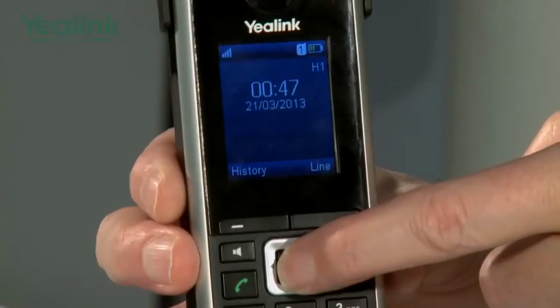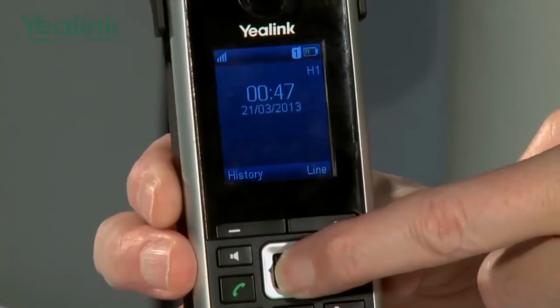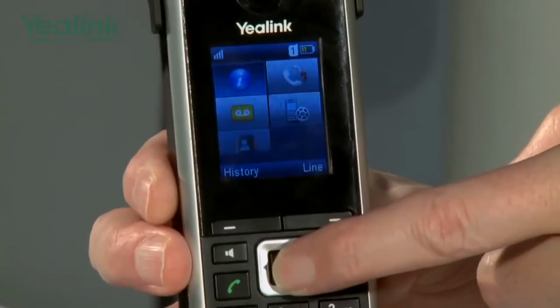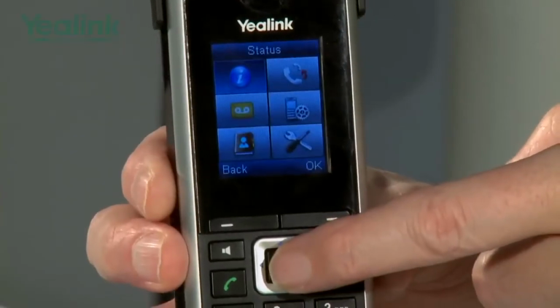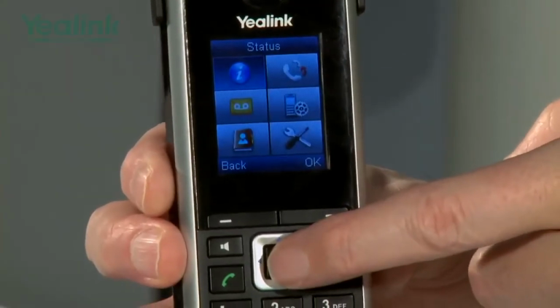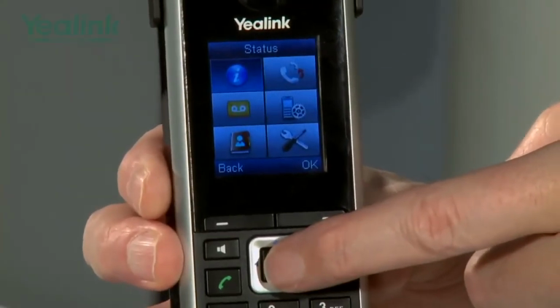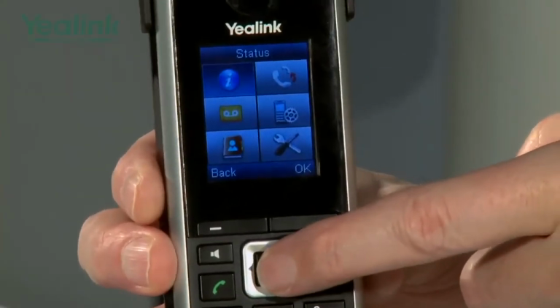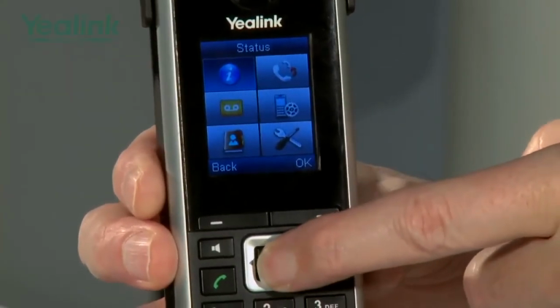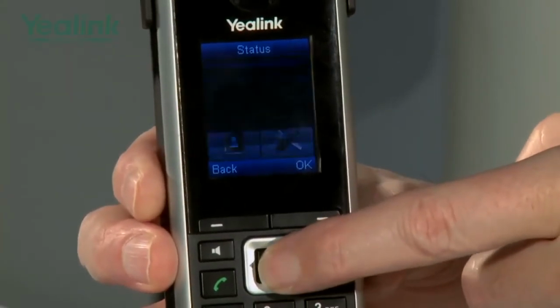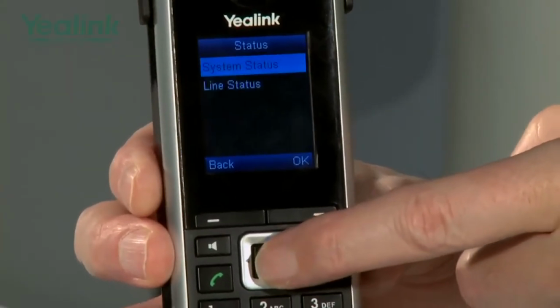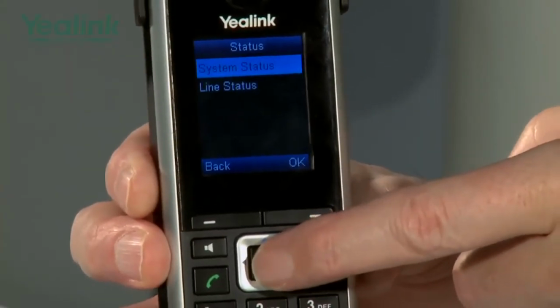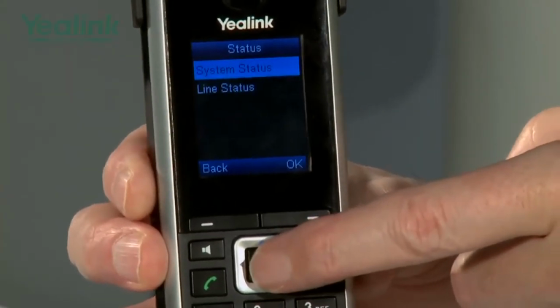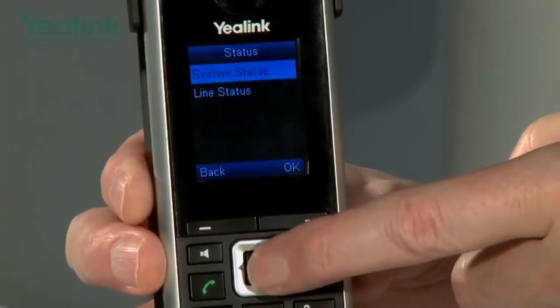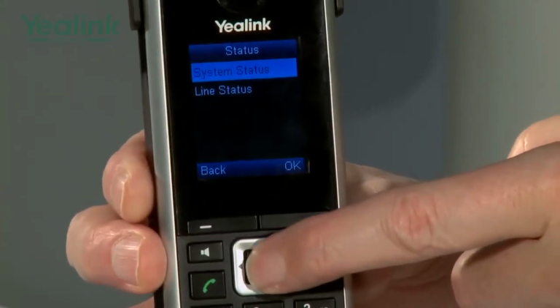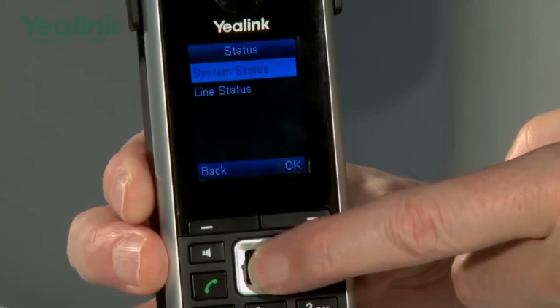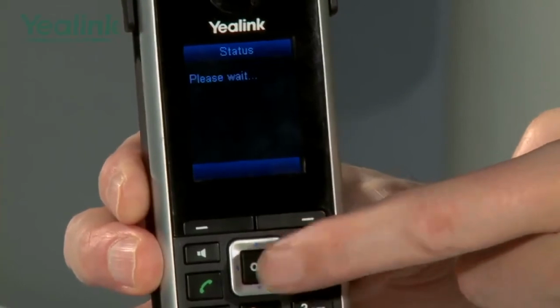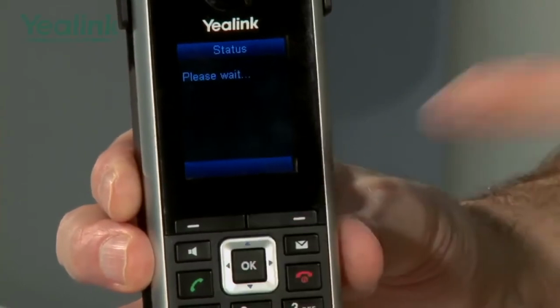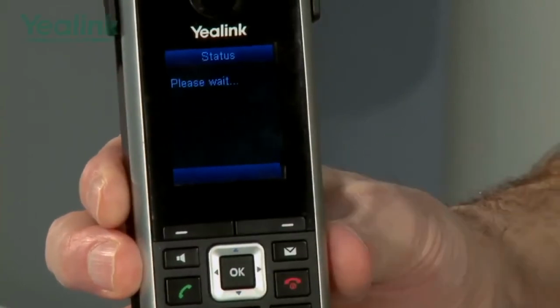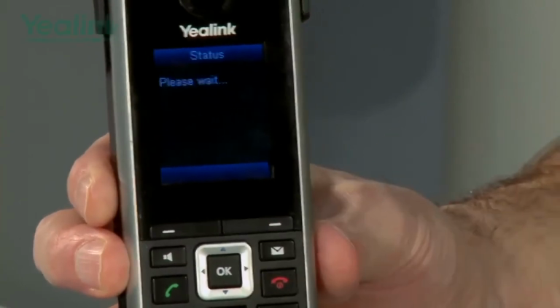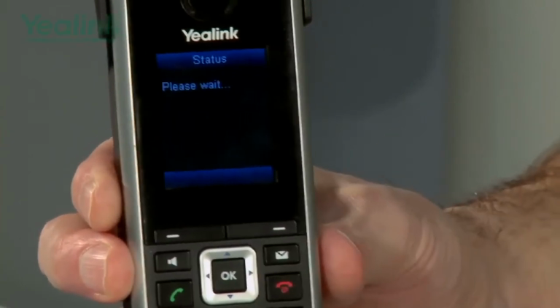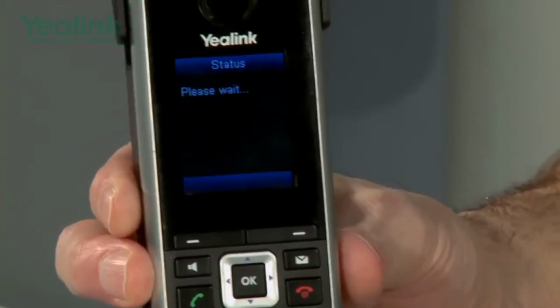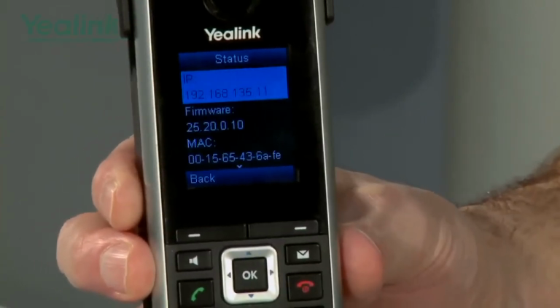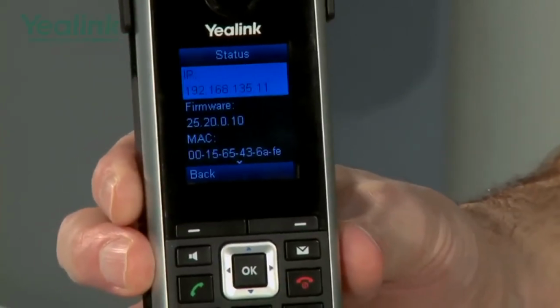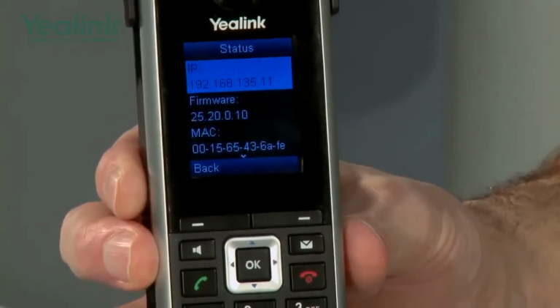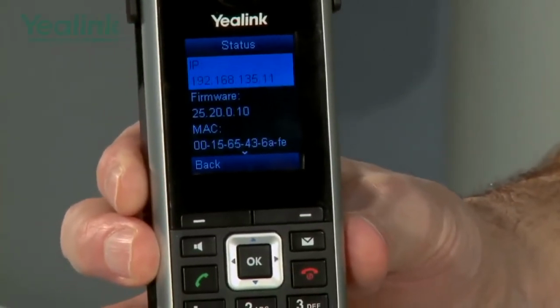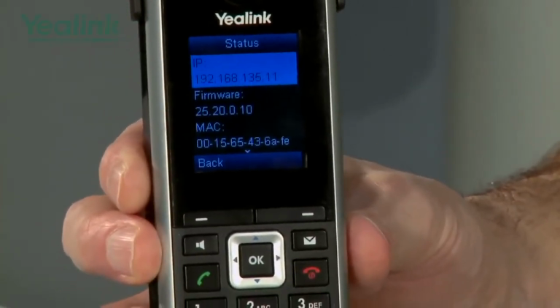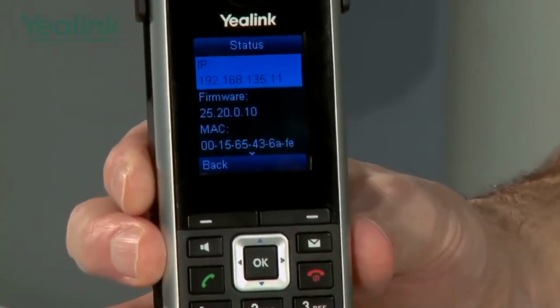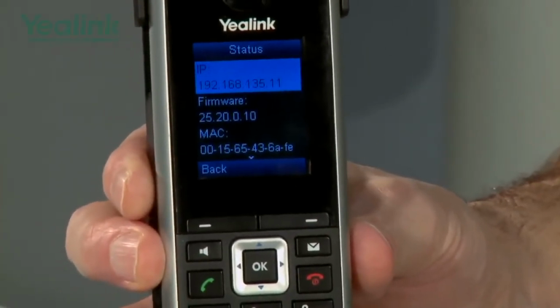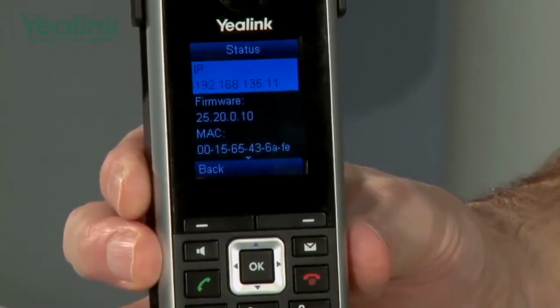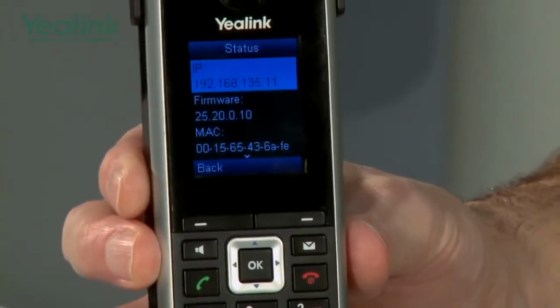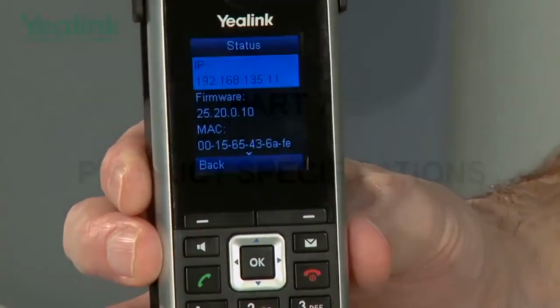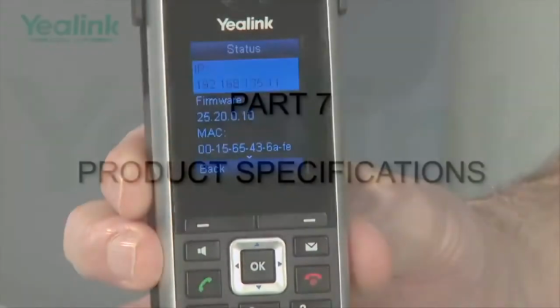The W52H has many features and settings which are all configurable via the on-screen intuitive menu structure embedded into the device.